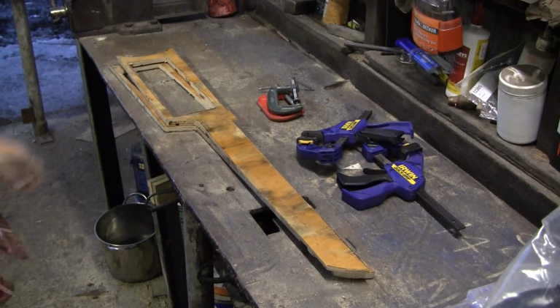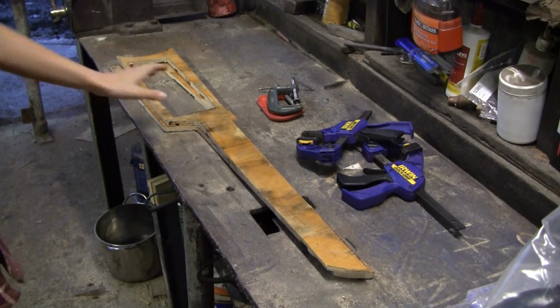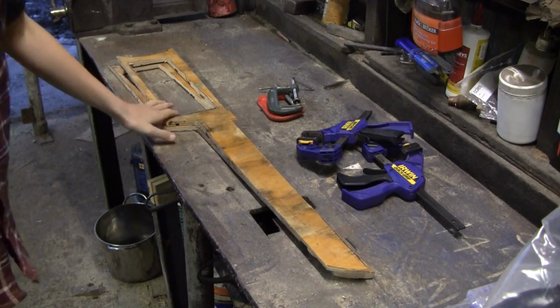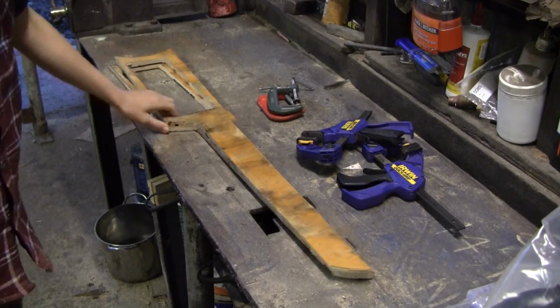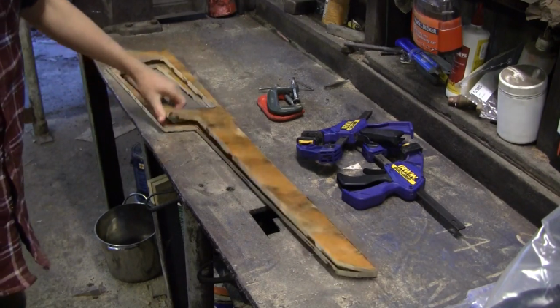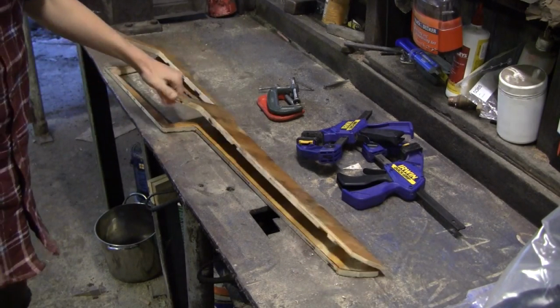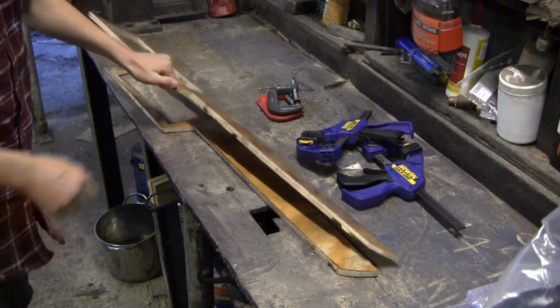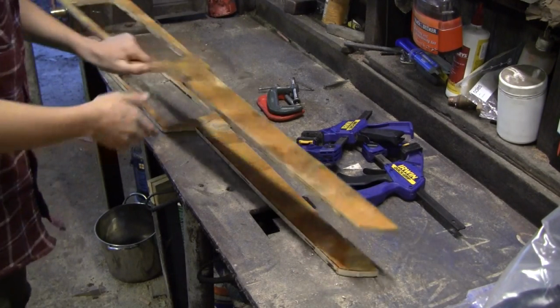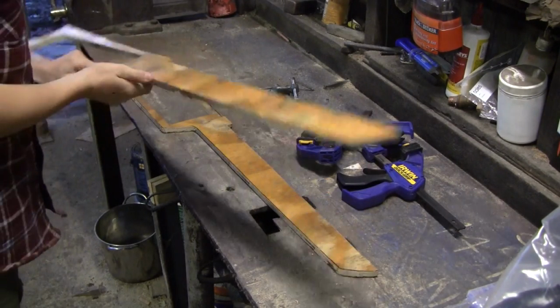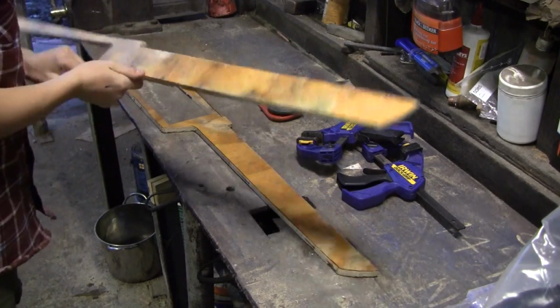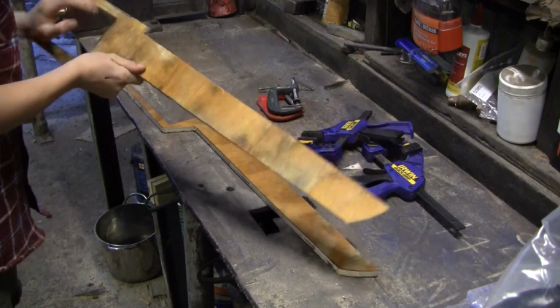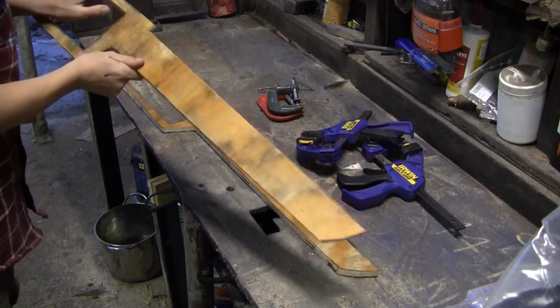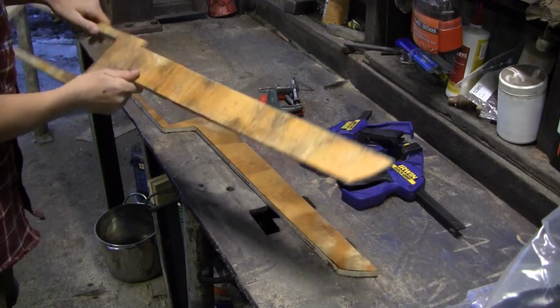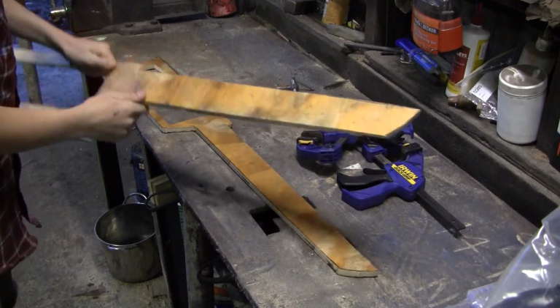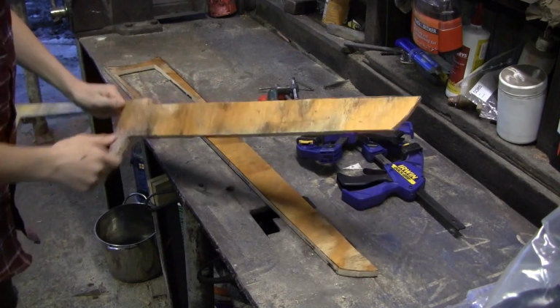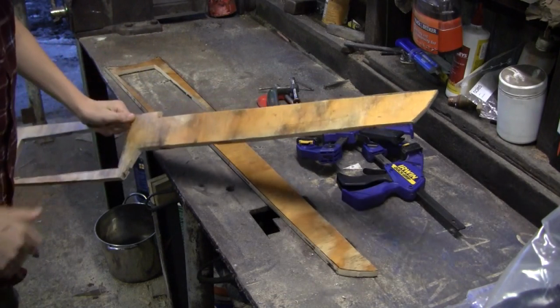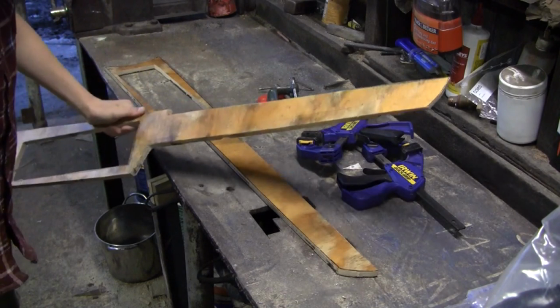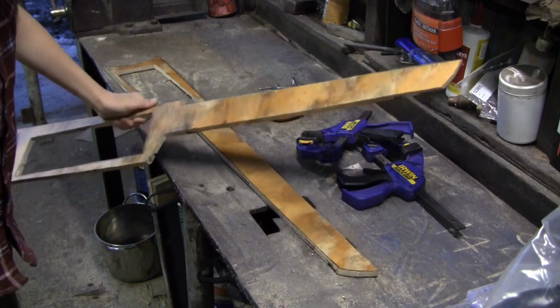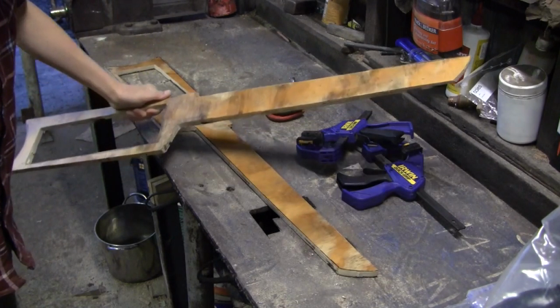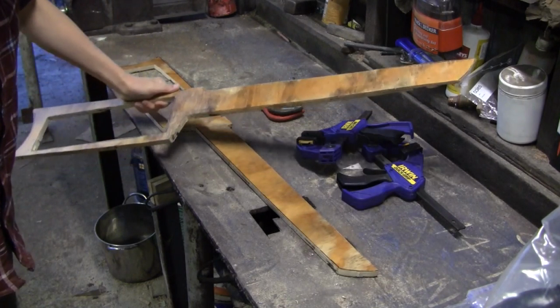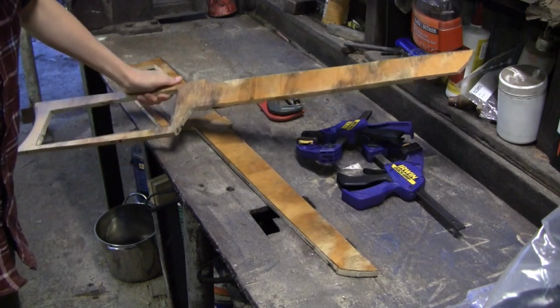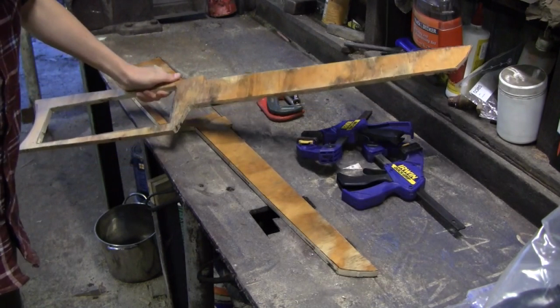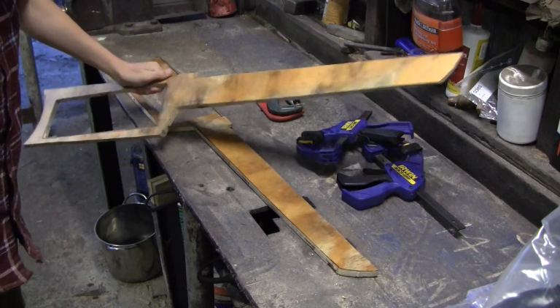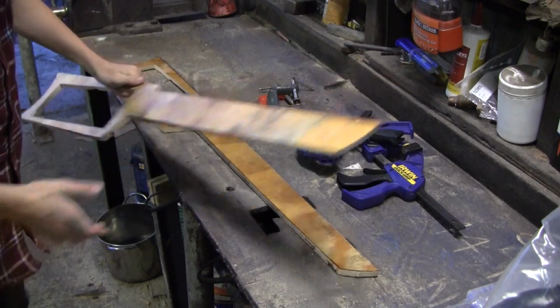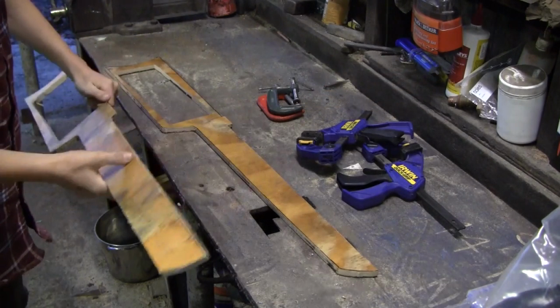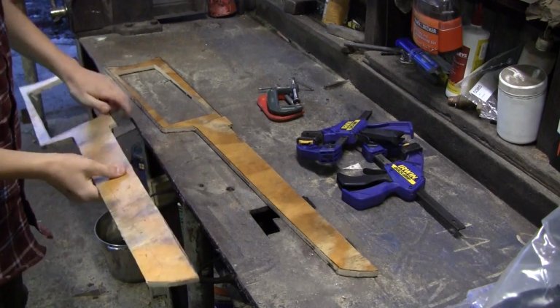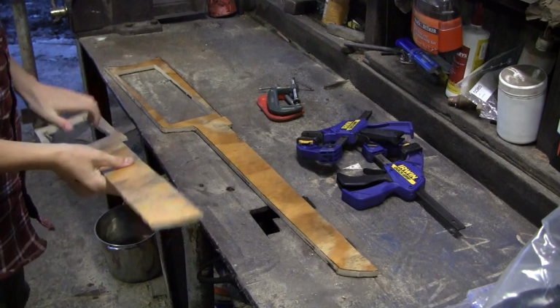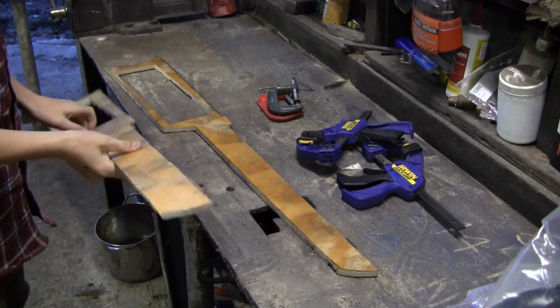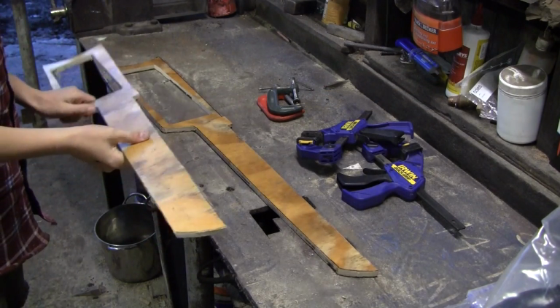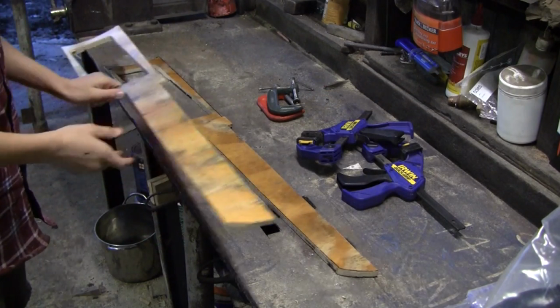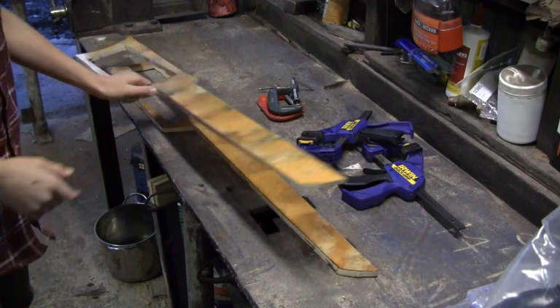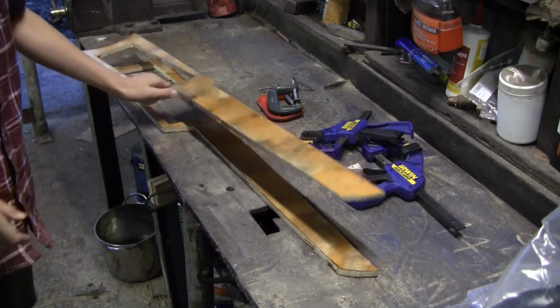This is what the stock looks like after I've cut it out. I left a hole in the back of the stock to accommodate the fire extinguisher once we glued the whole thing together.